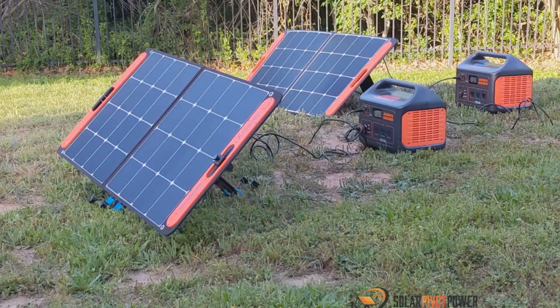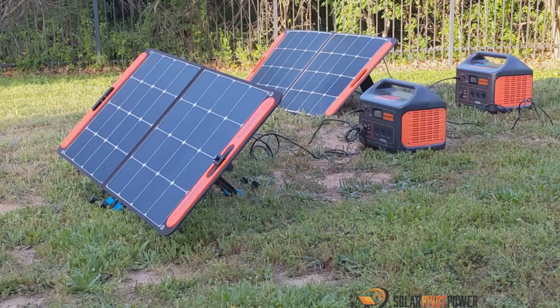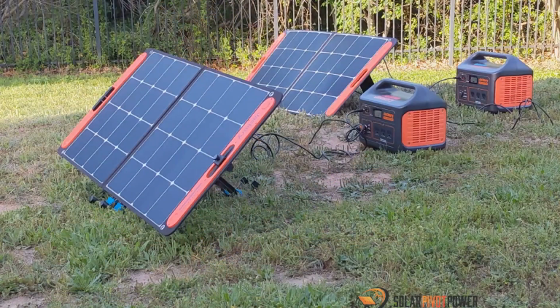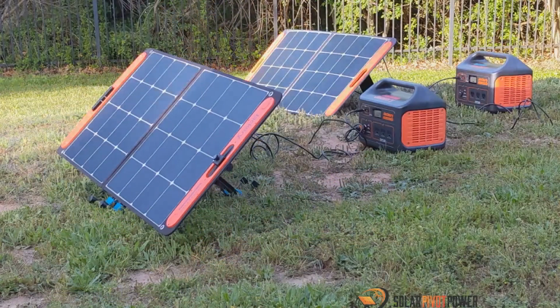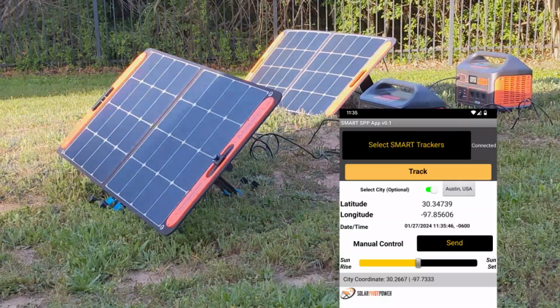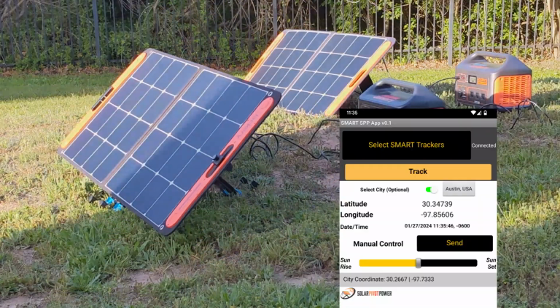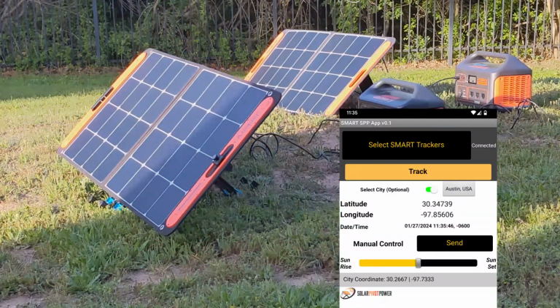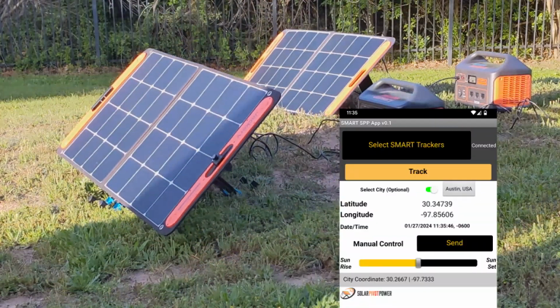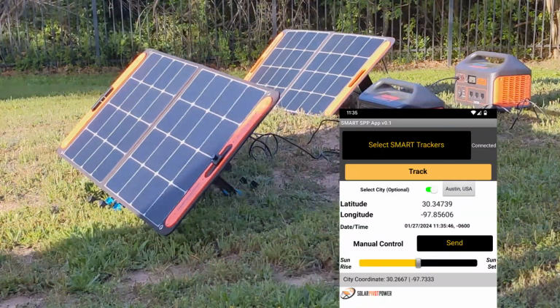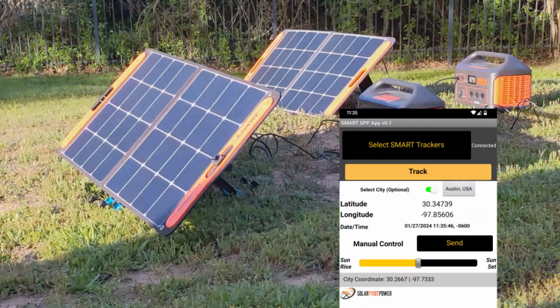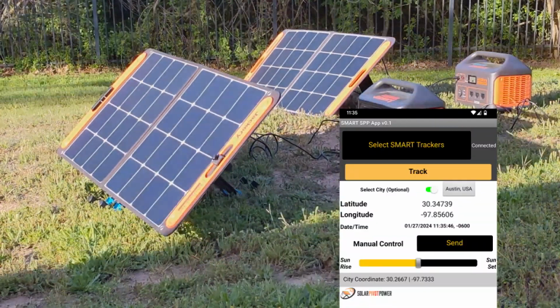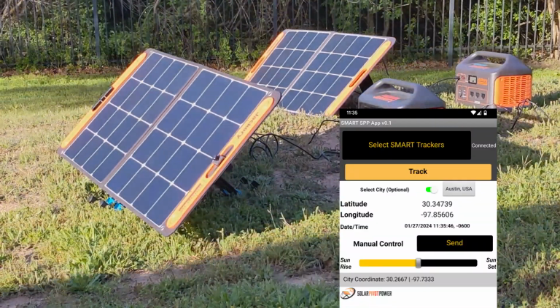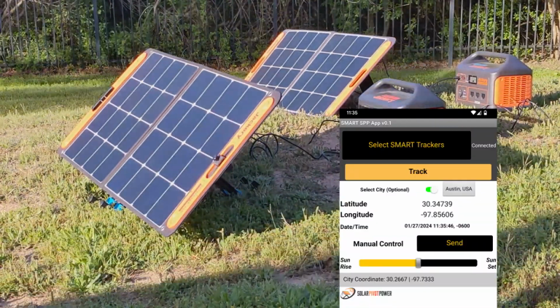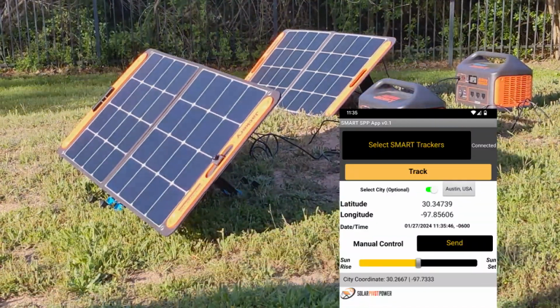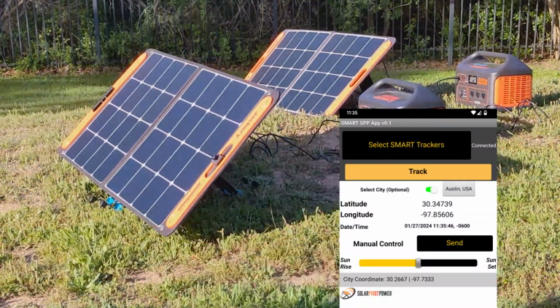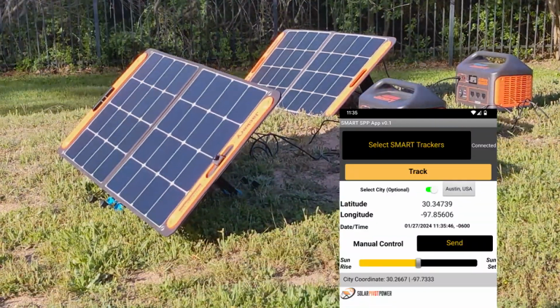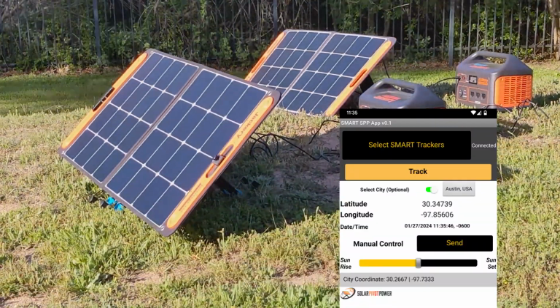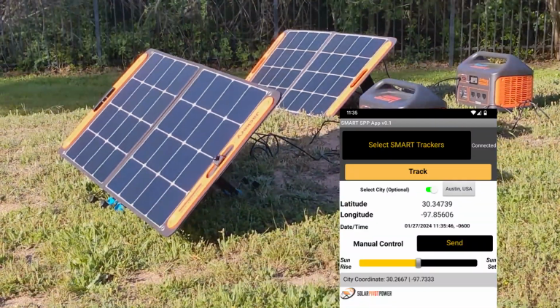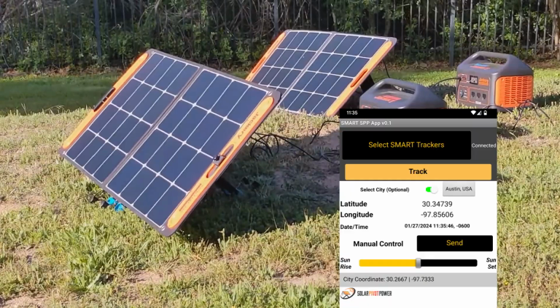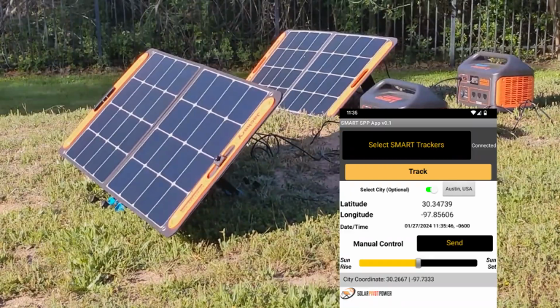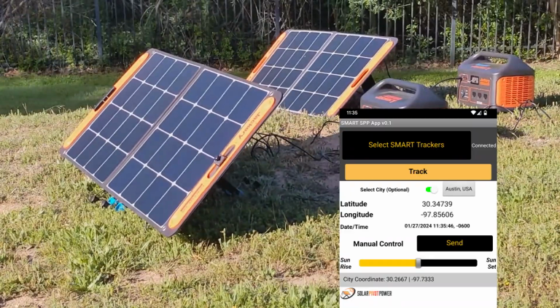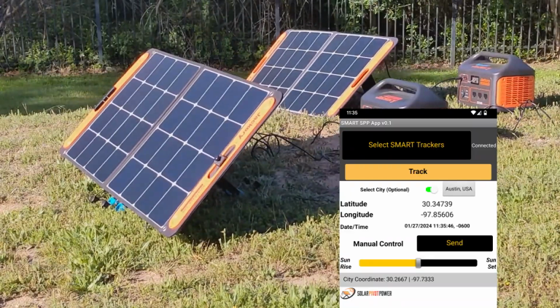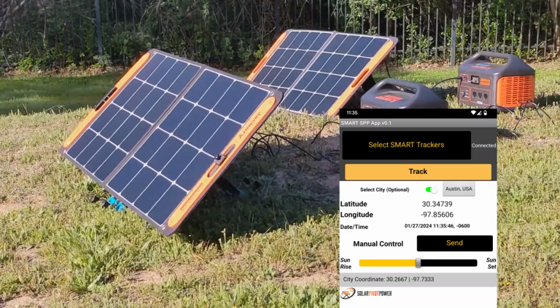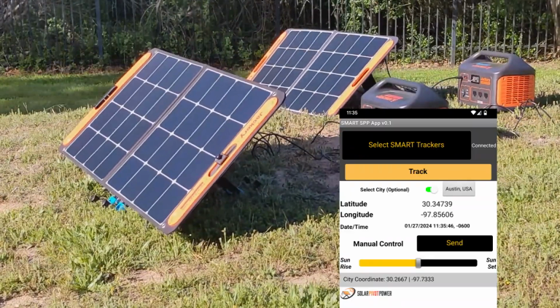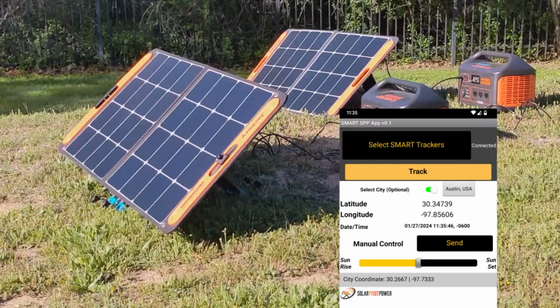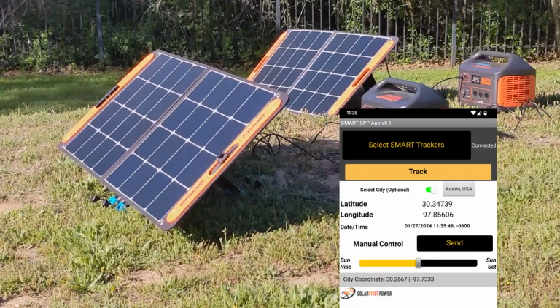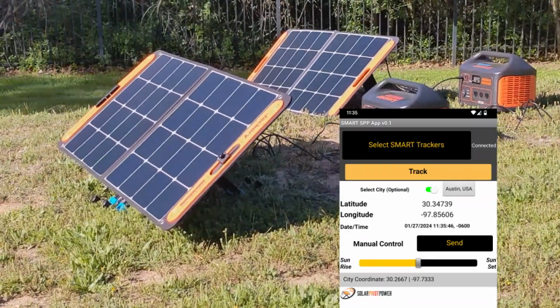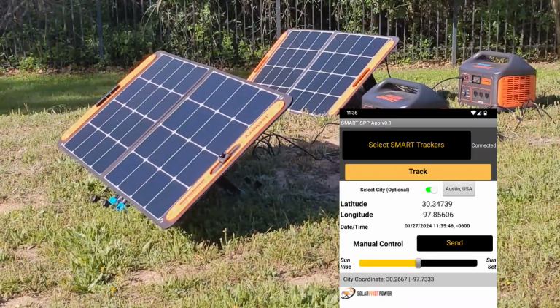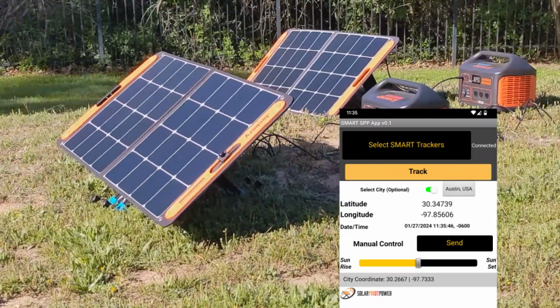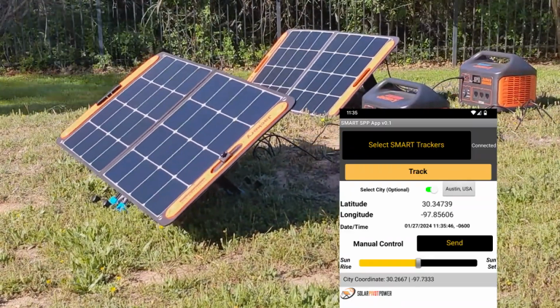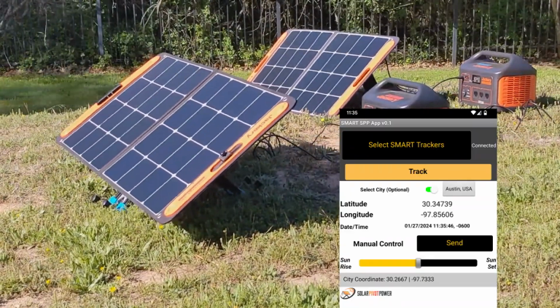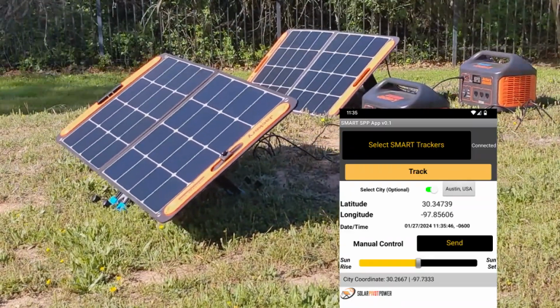It will be an open source project for personal non-commercial purposes, and a license for our patents.